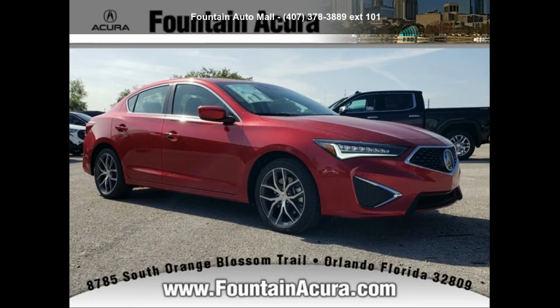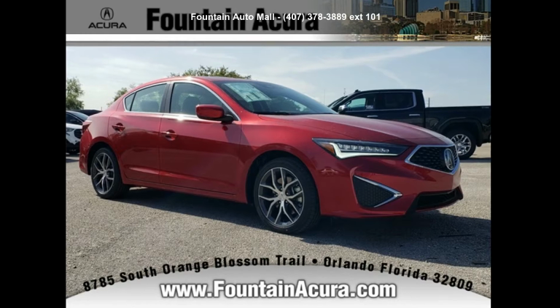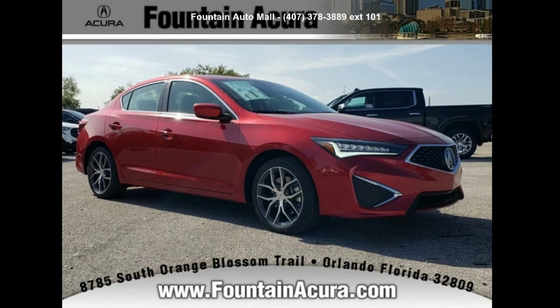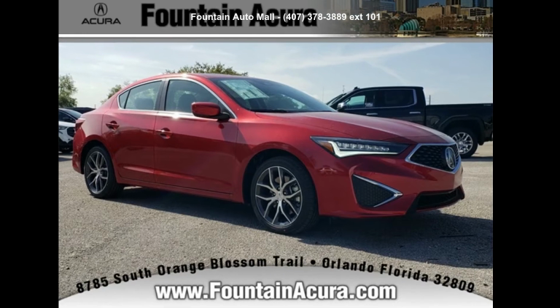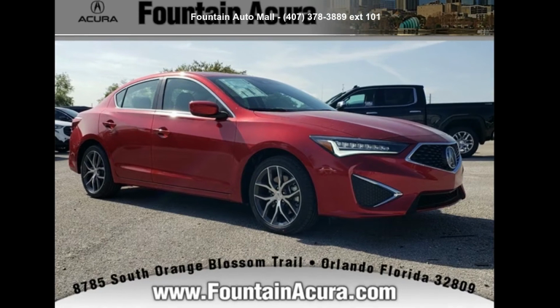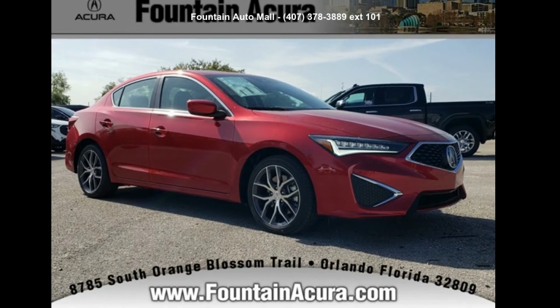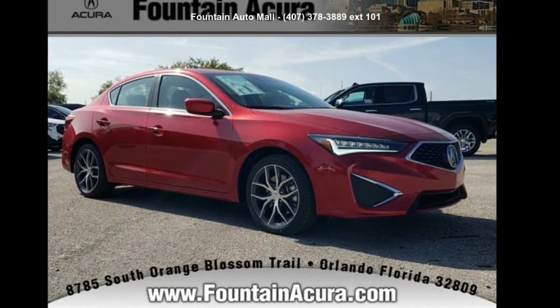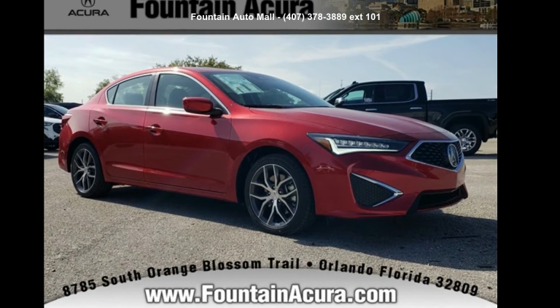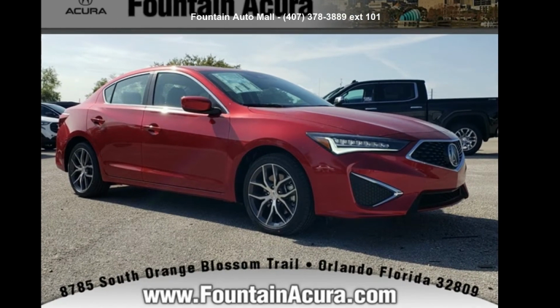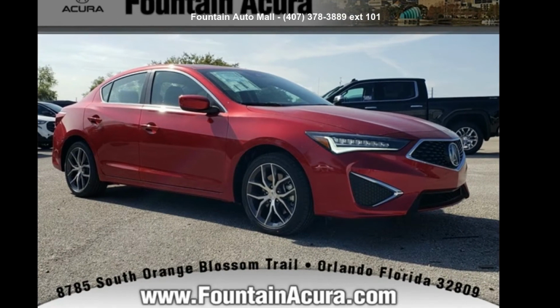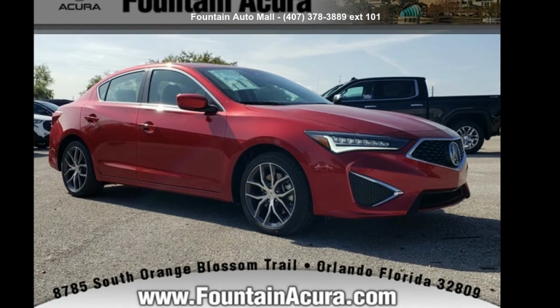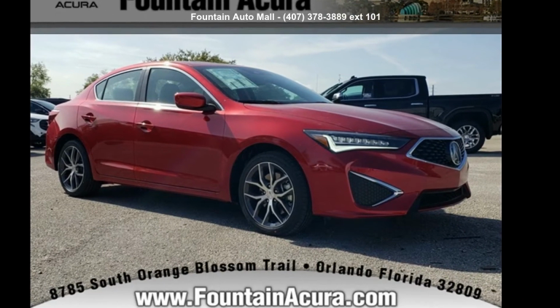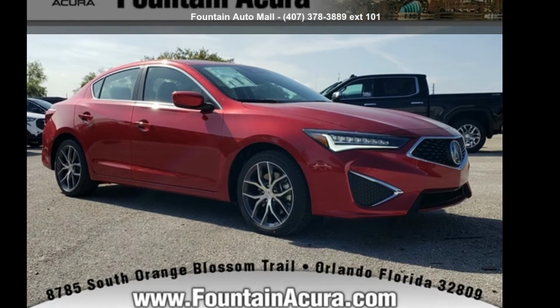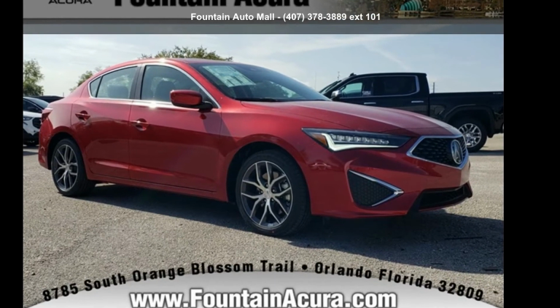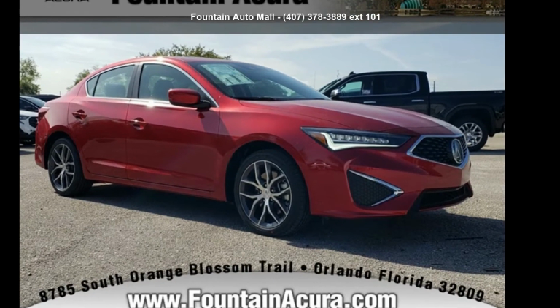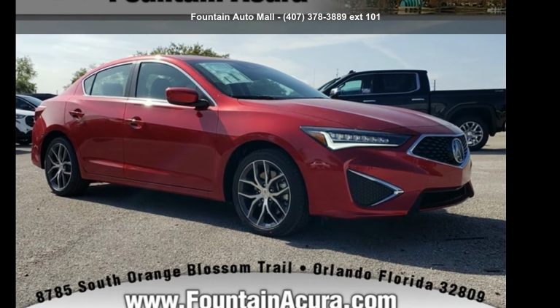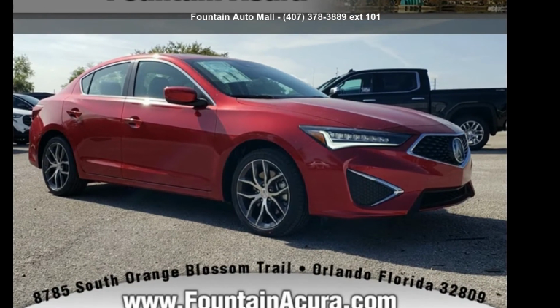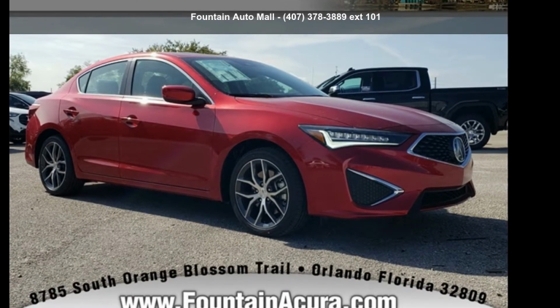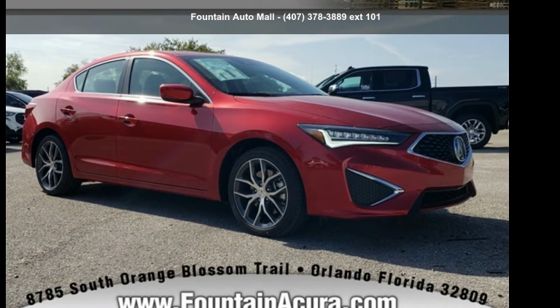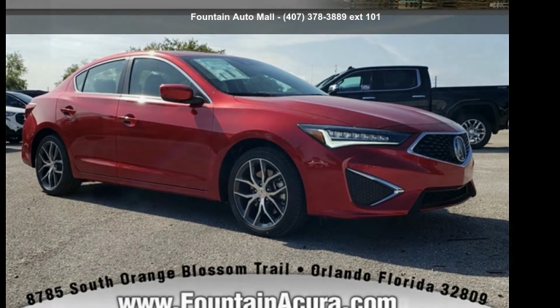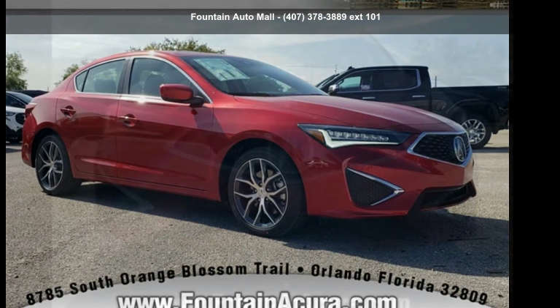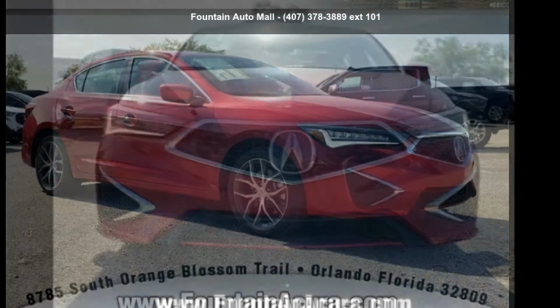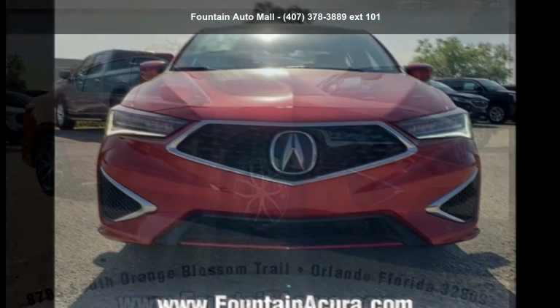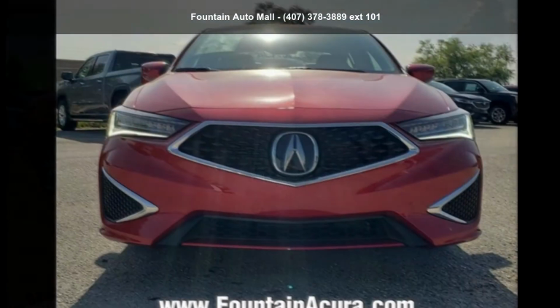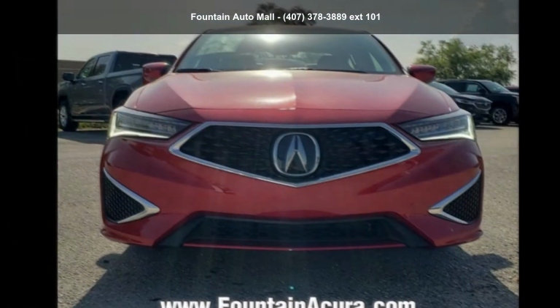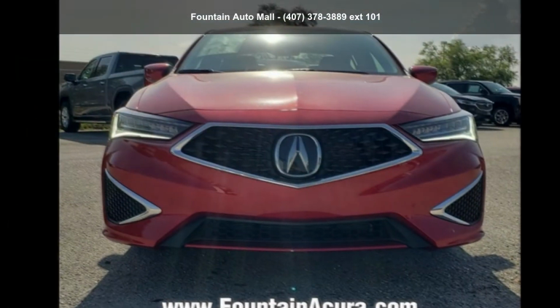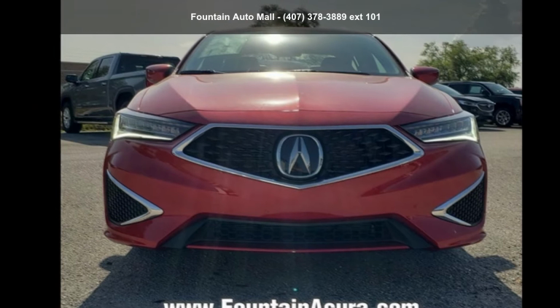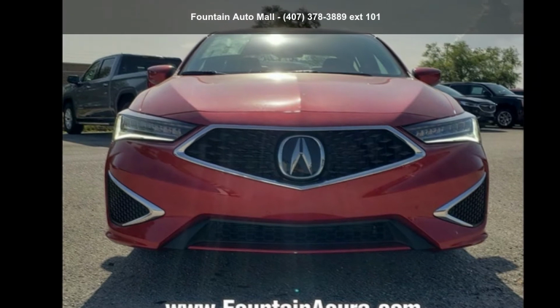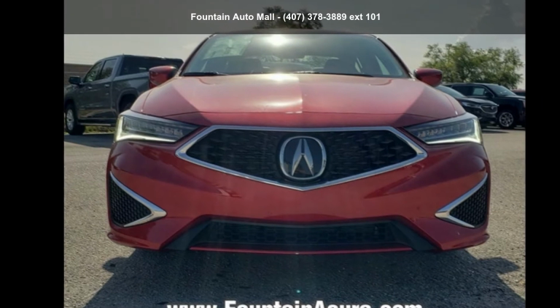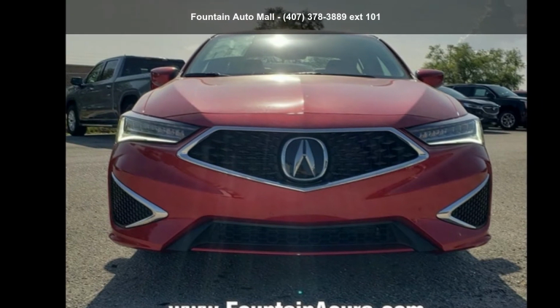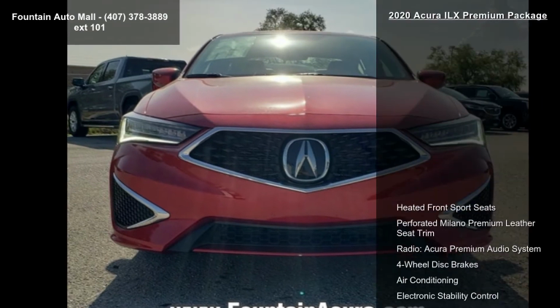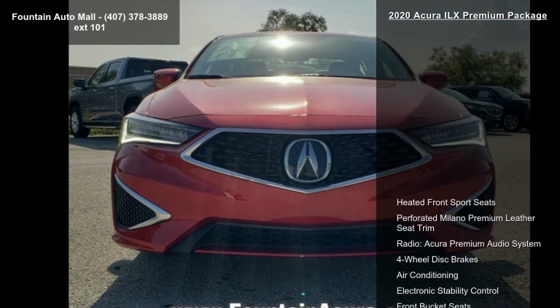Presenting the Acura 2020 Elks Premium Package. Don't miss this great deal on a luxury vehicle.